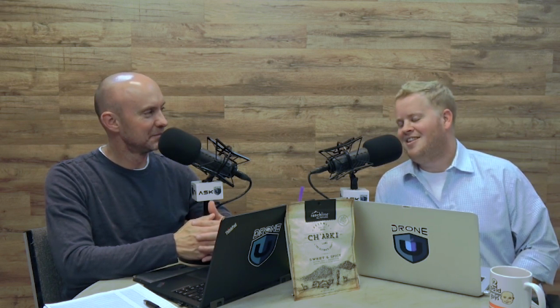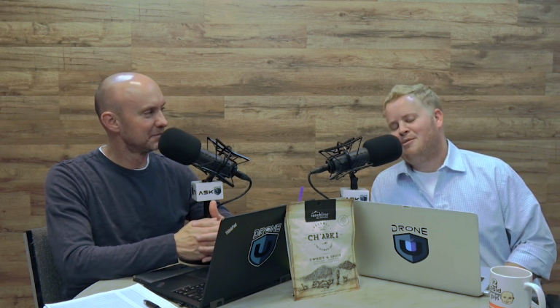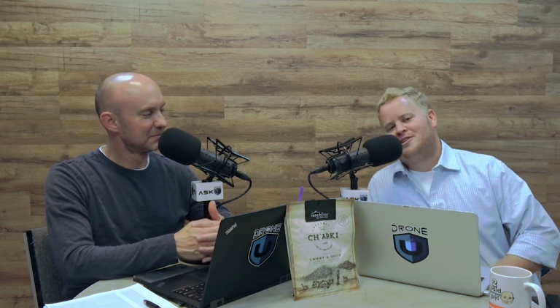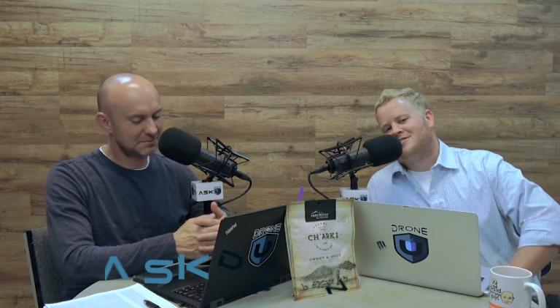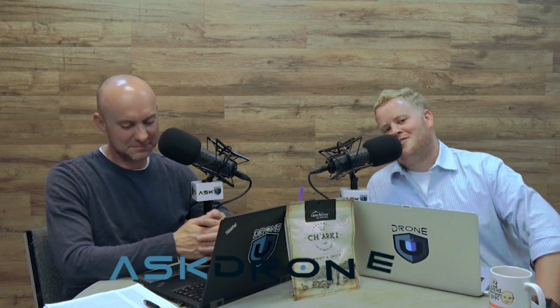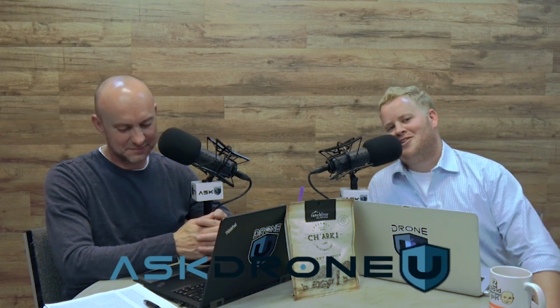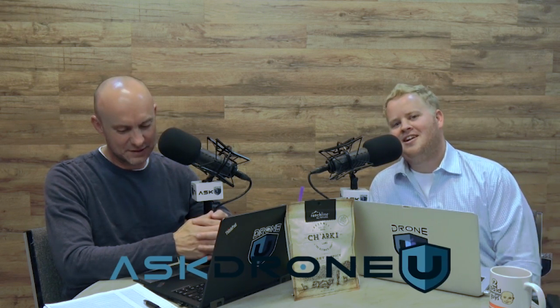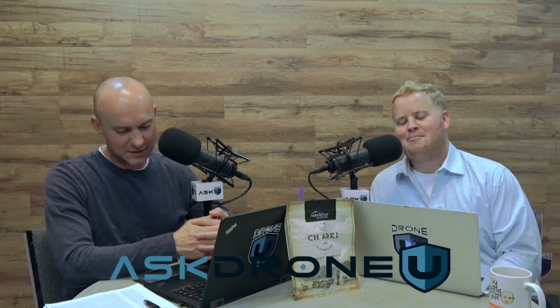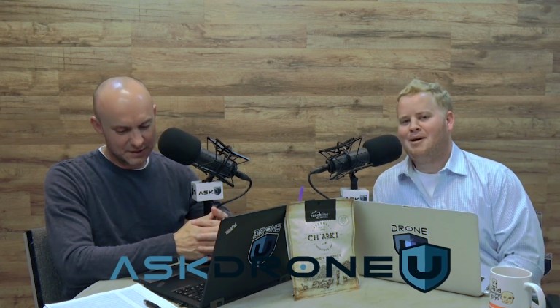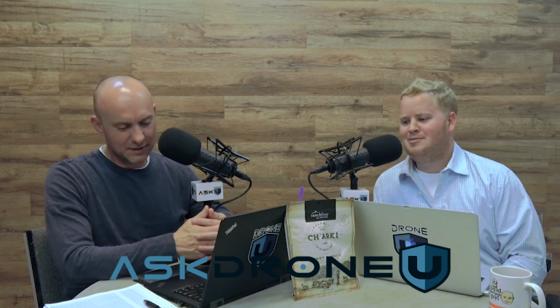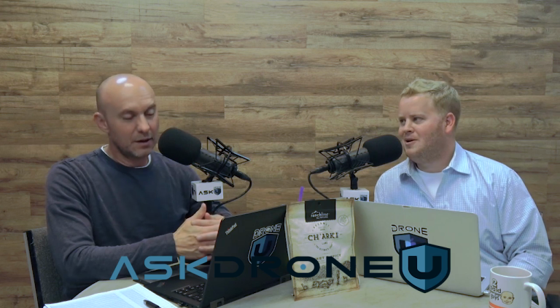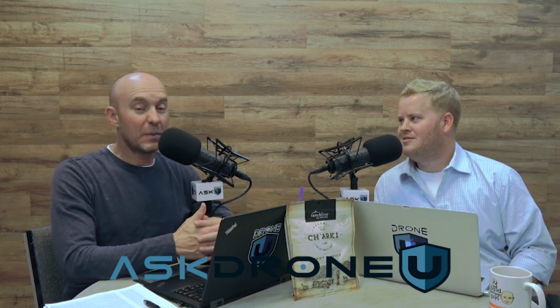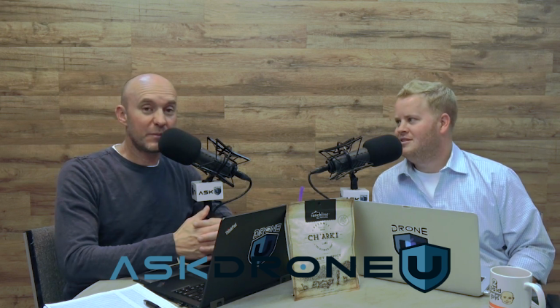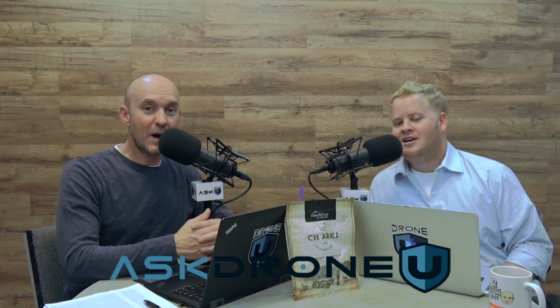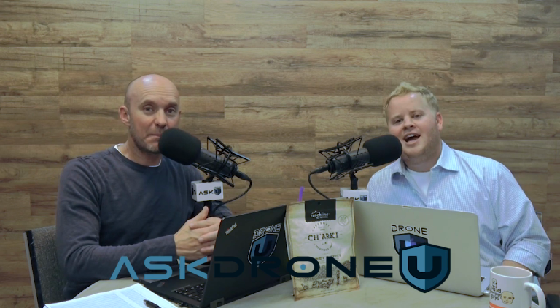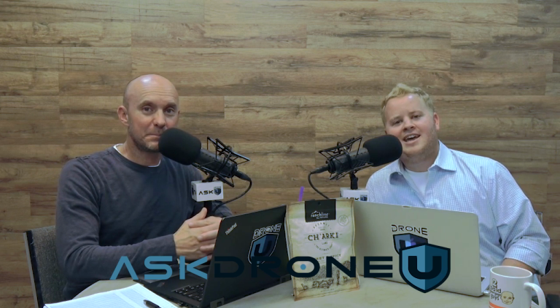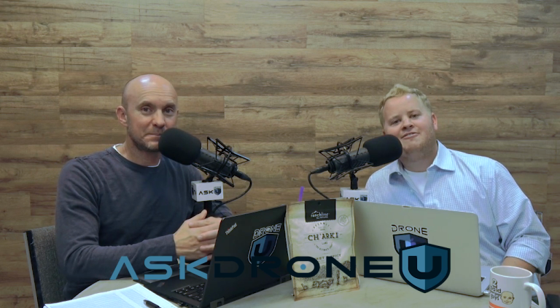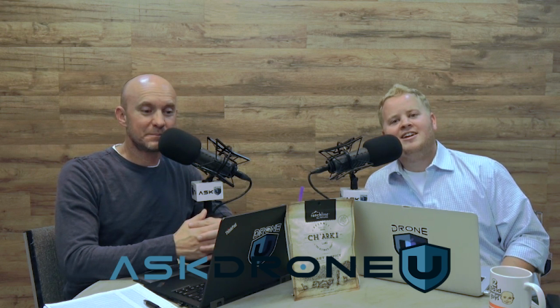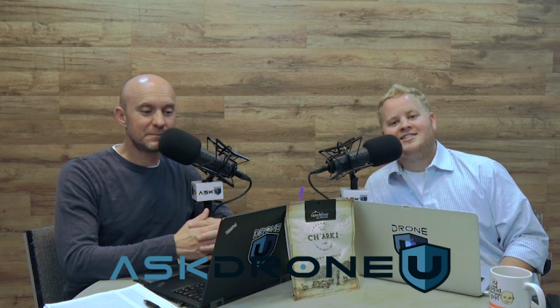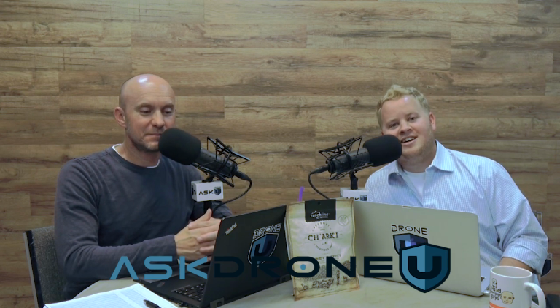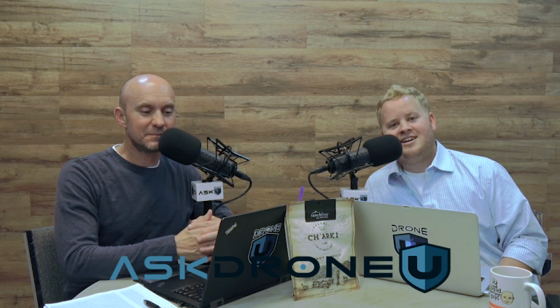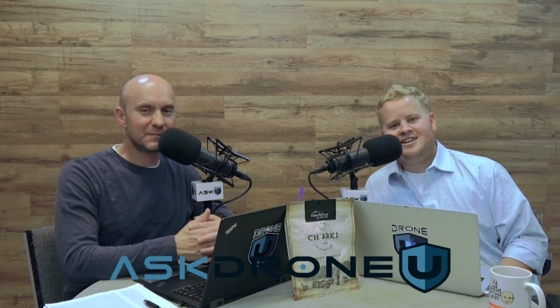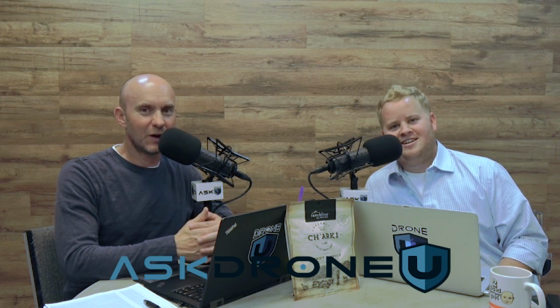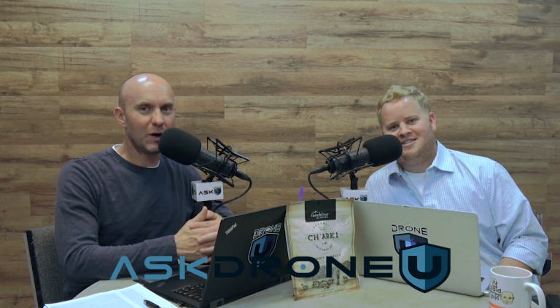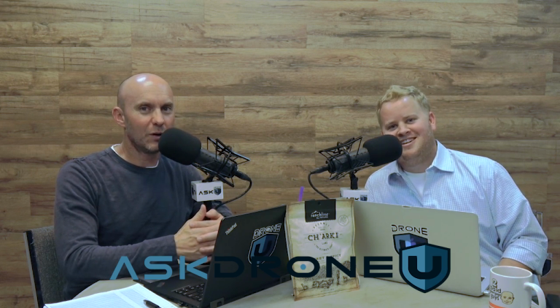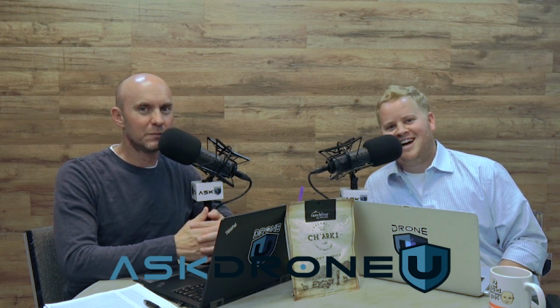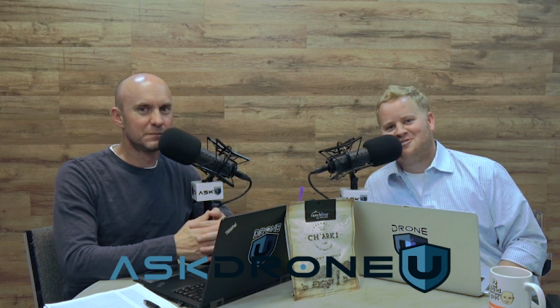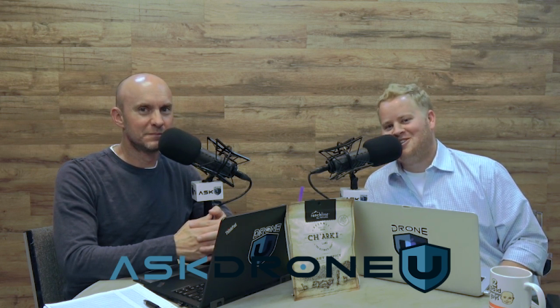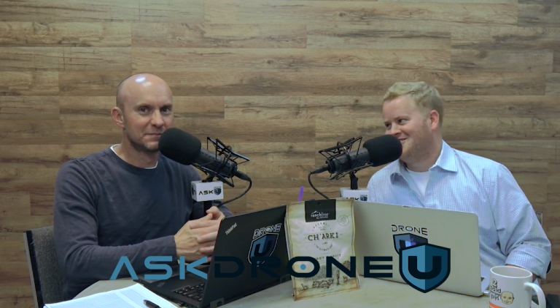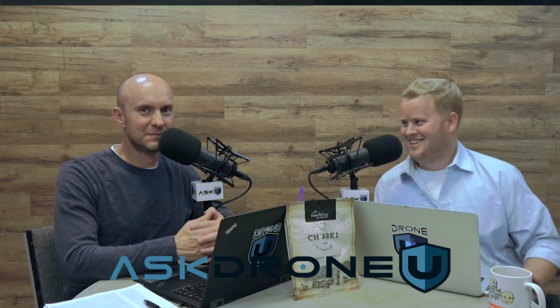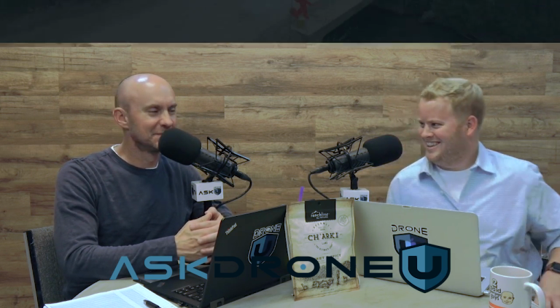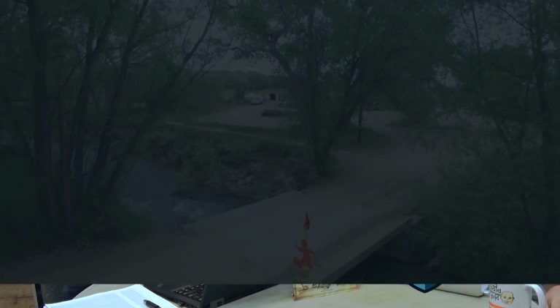That's going to do it for us today. My name is Paul. My name is Rob — and the caffeine has kicked in. Askadroneu. Bye-bye.